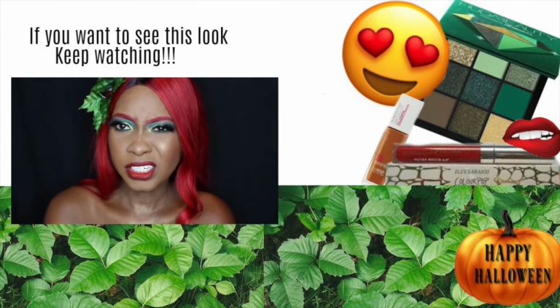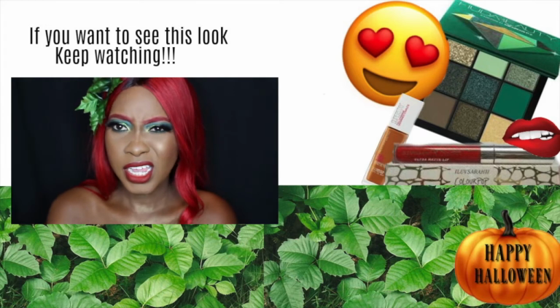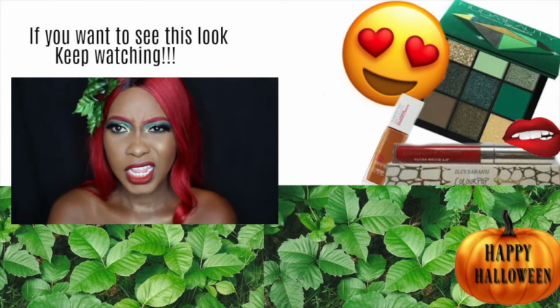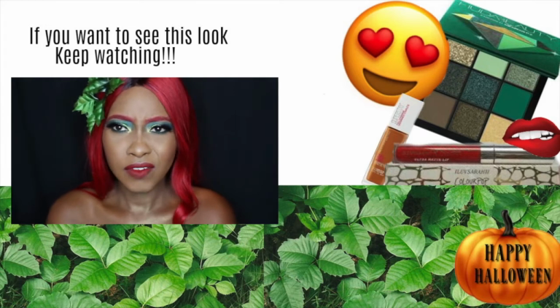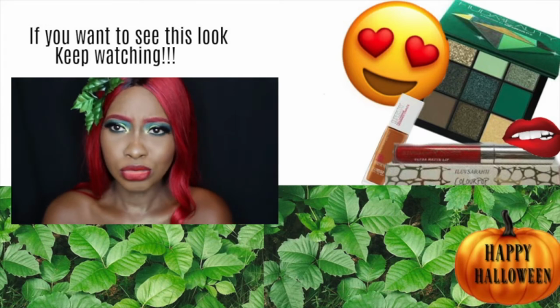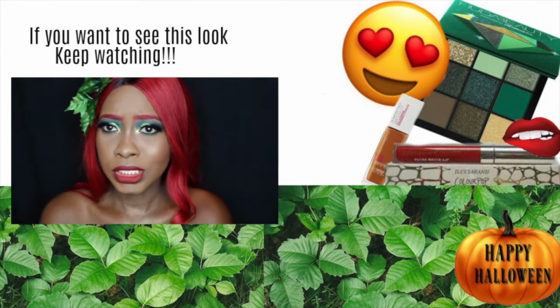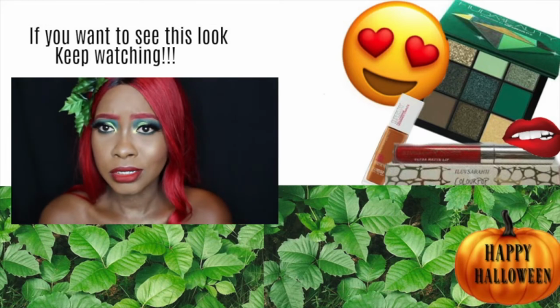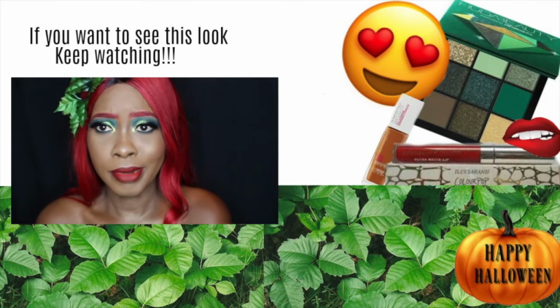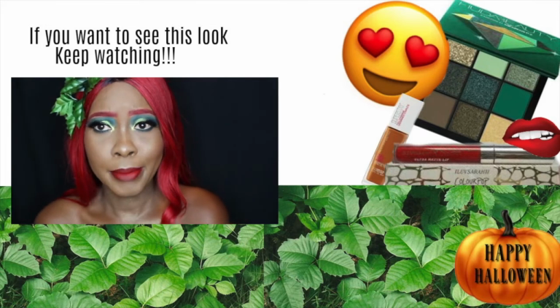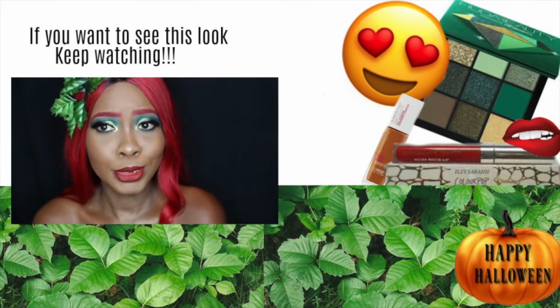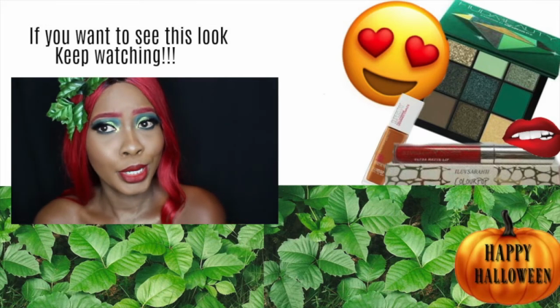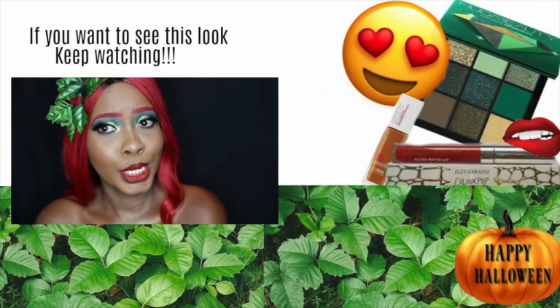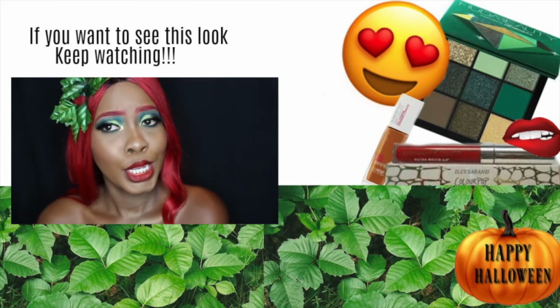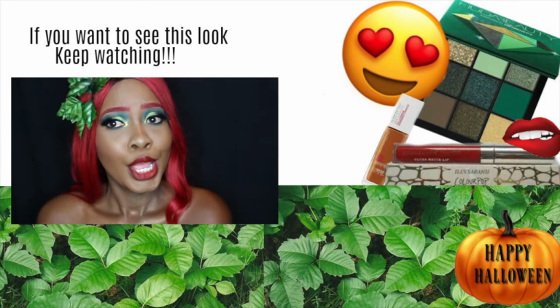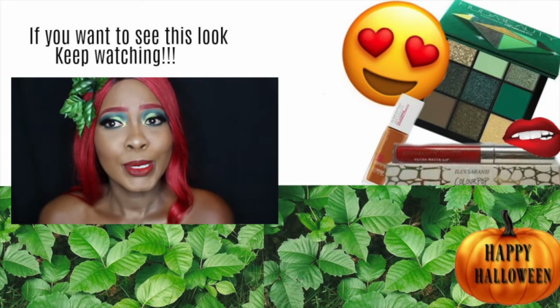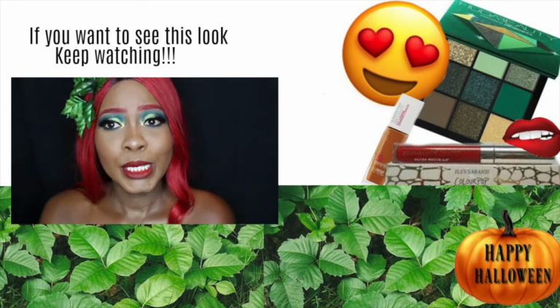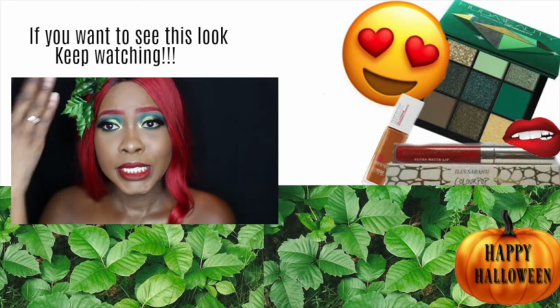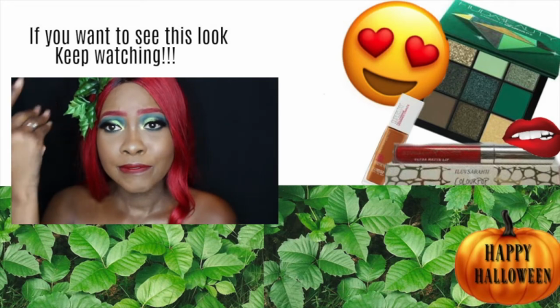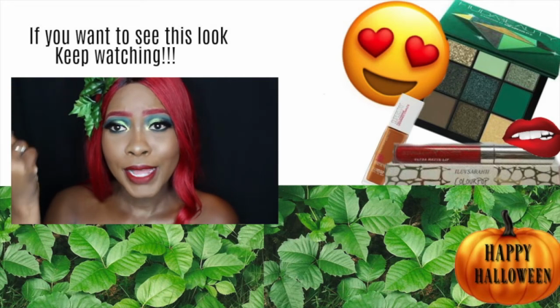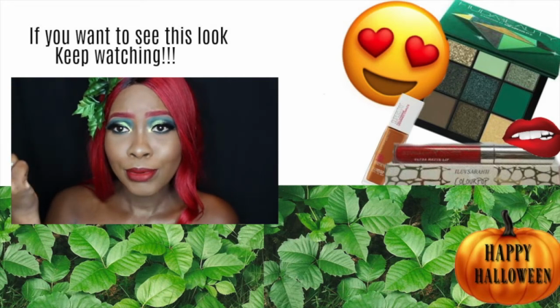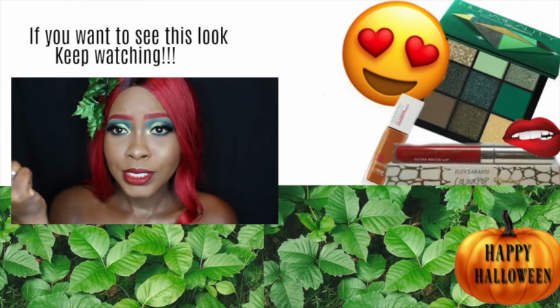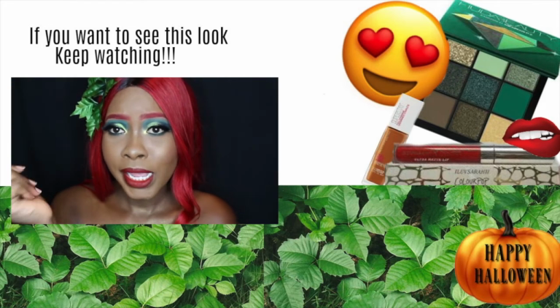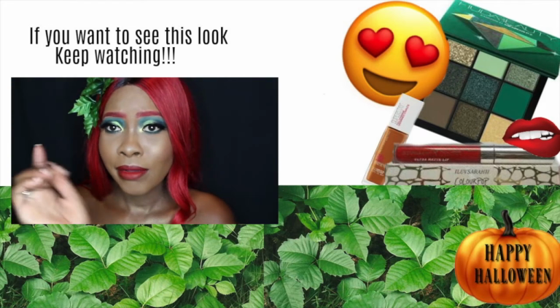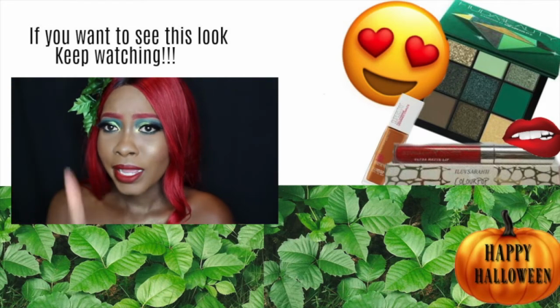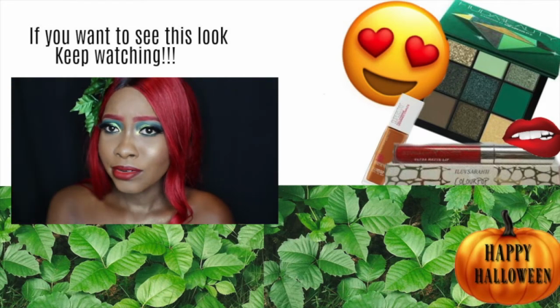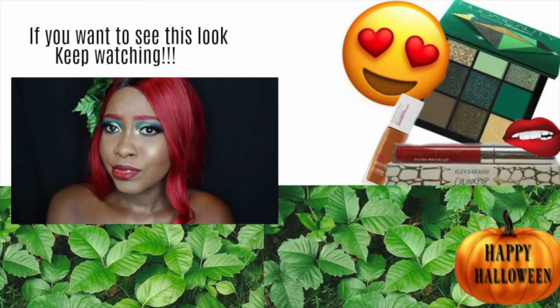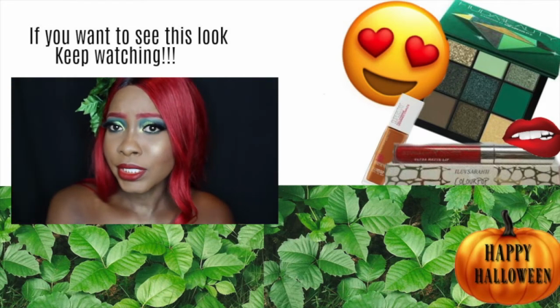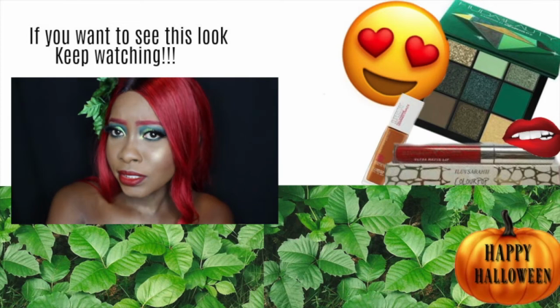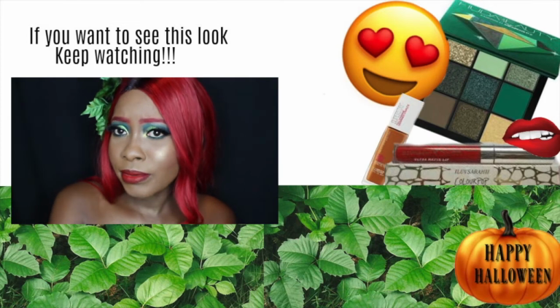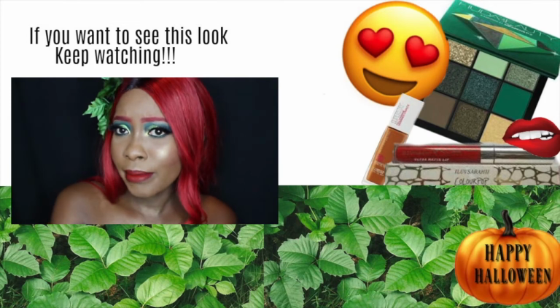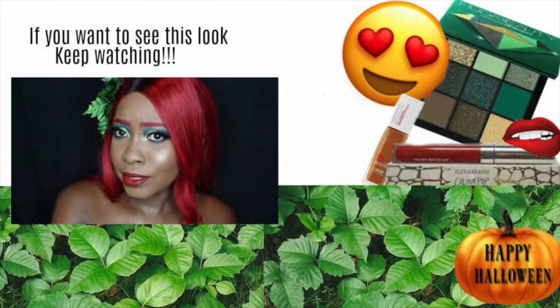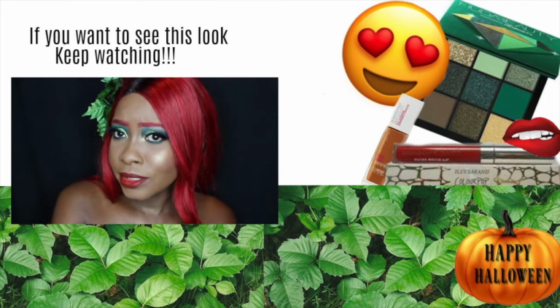I'm actually kind of giving you Jessica Rabbit too, honey! If I take these flowers down I can do a Jessica Rabbit look.